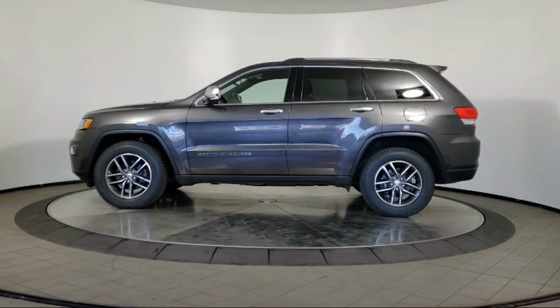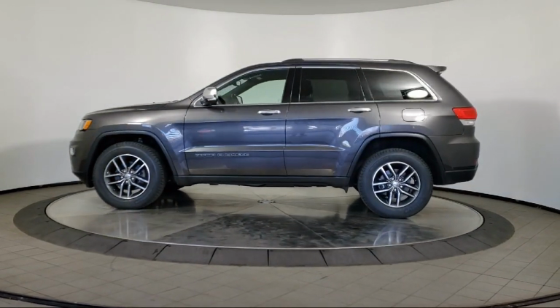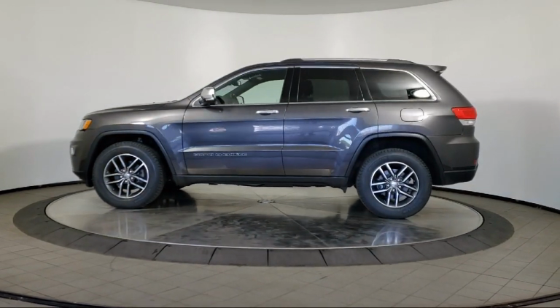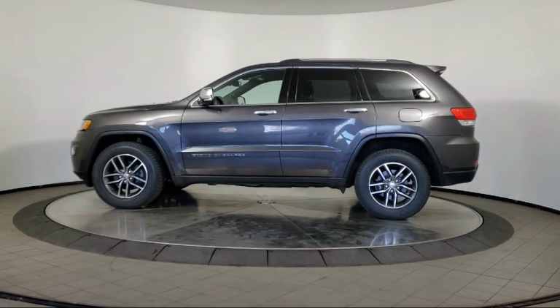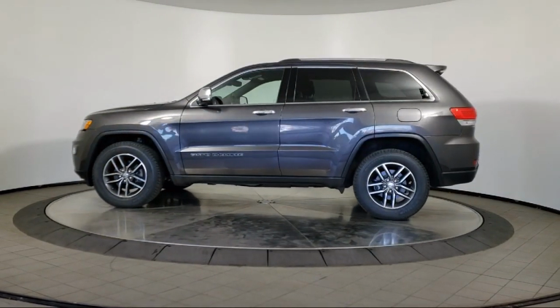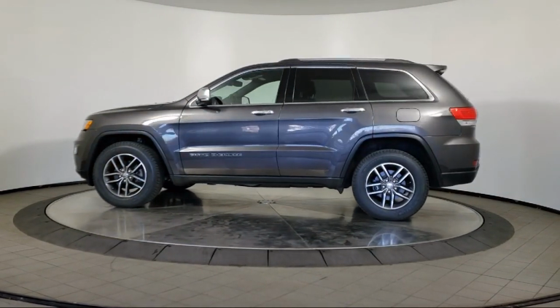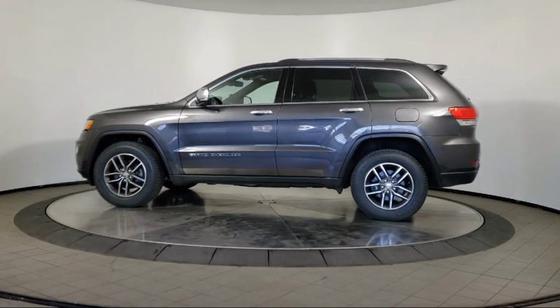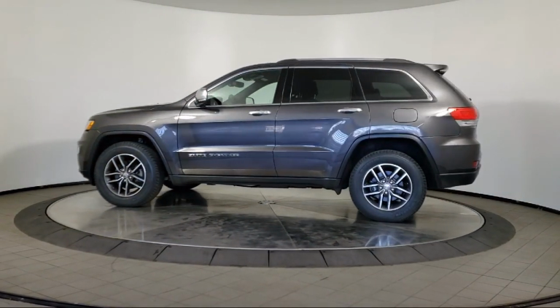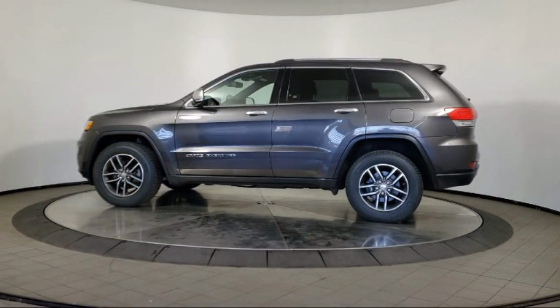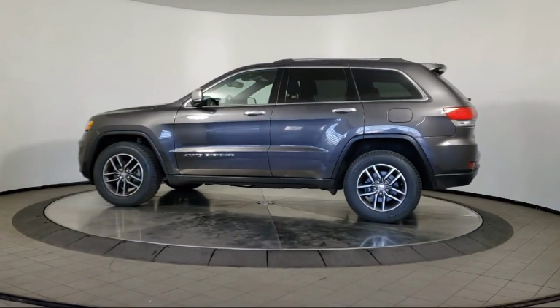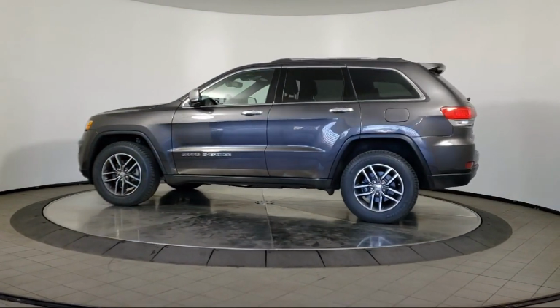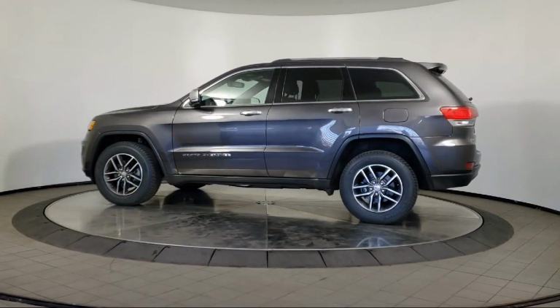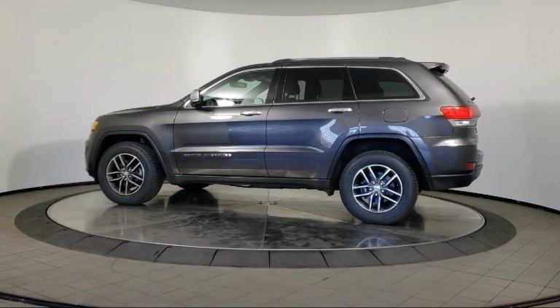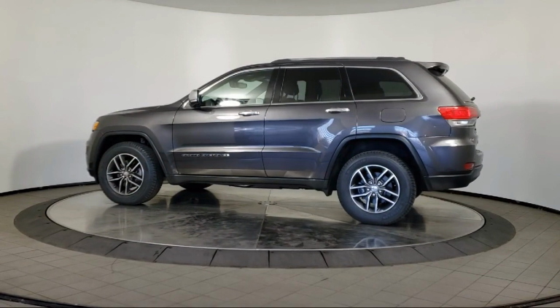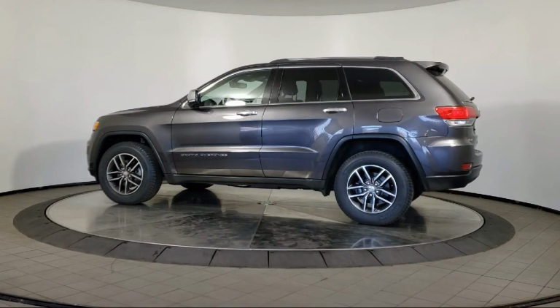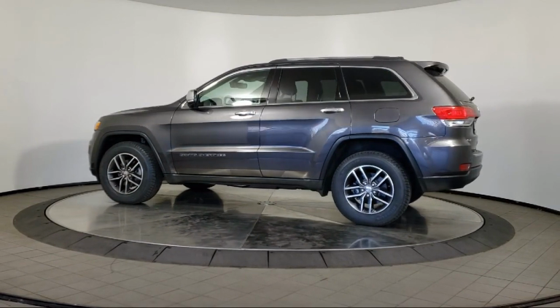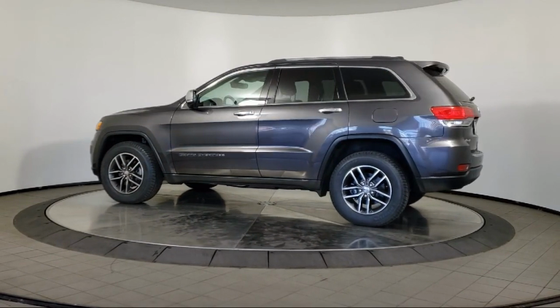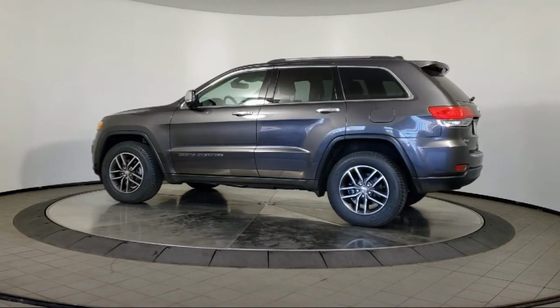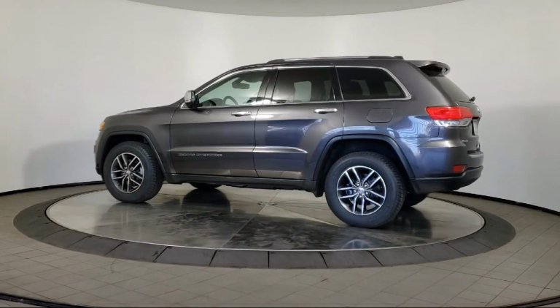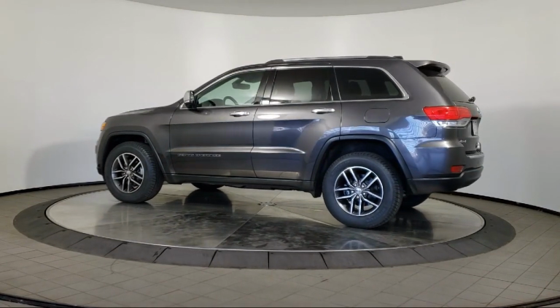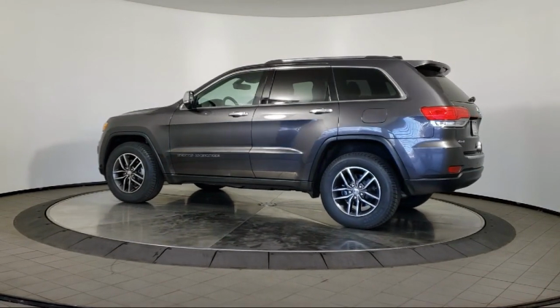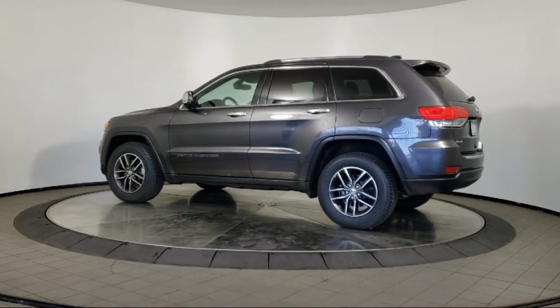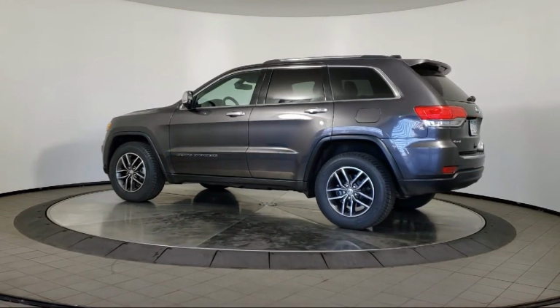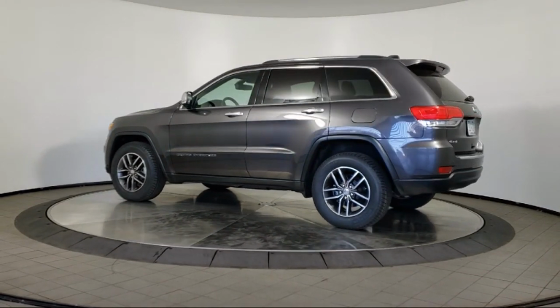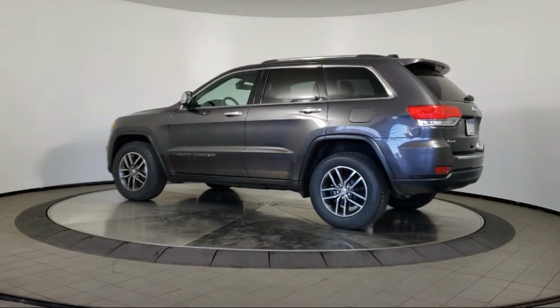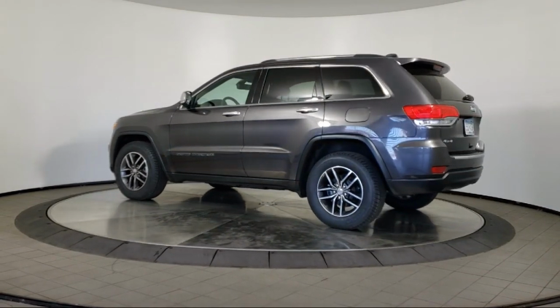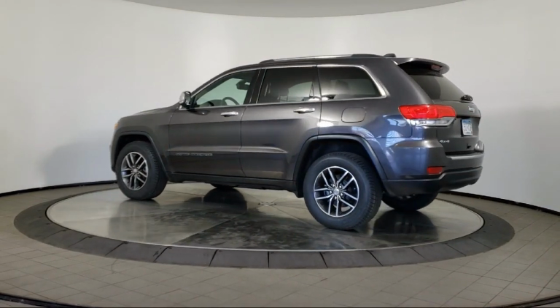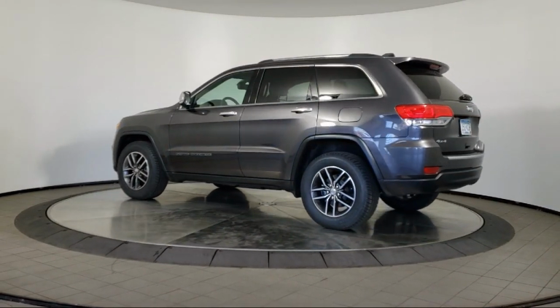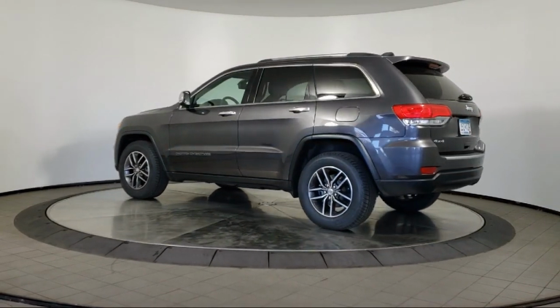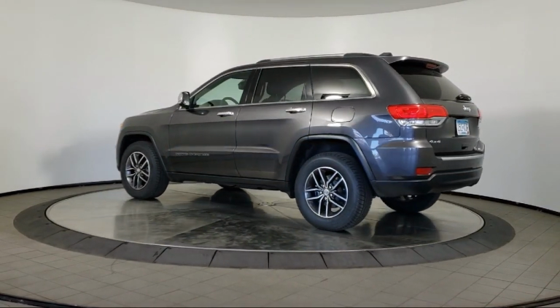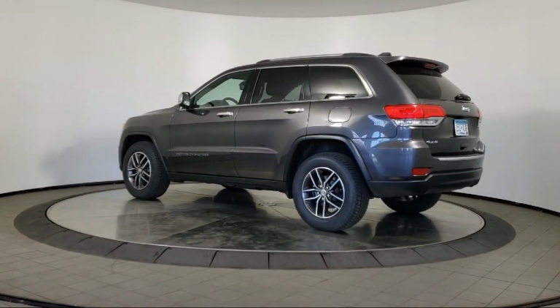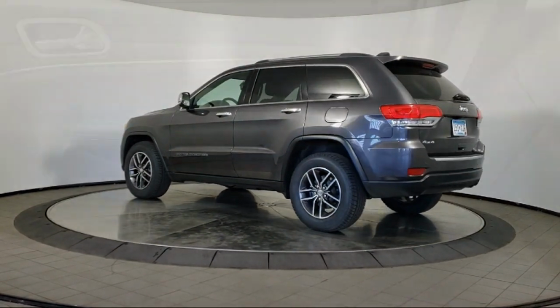It also features cruise control, heated side mirrors, a power seat, and has less than 25,000 miles on the odometer.